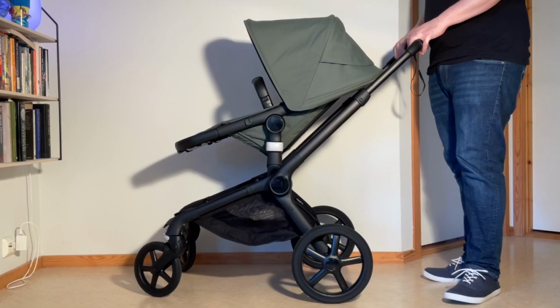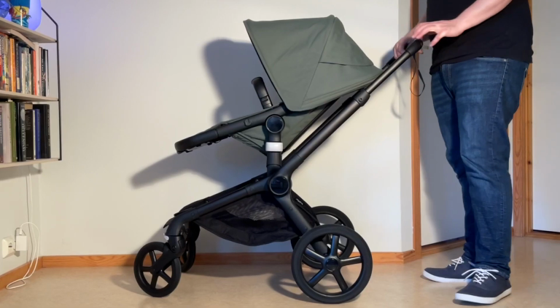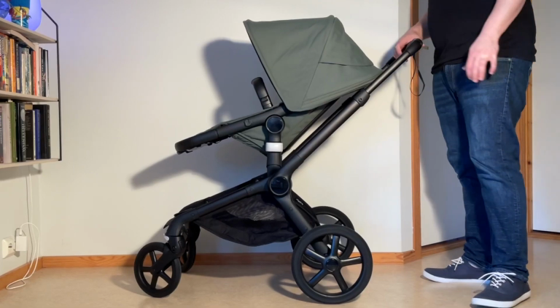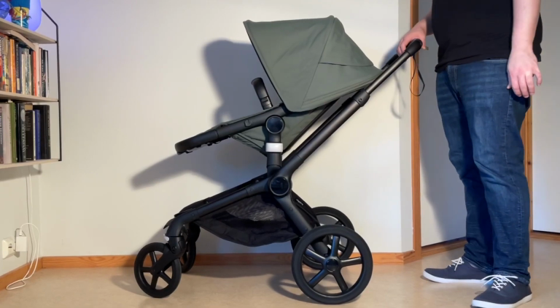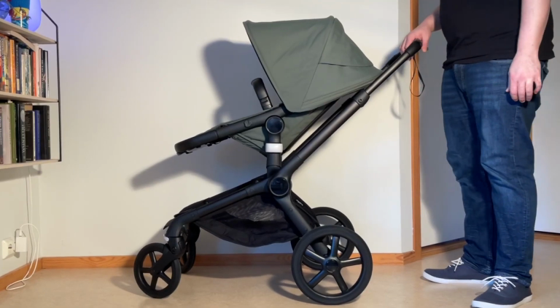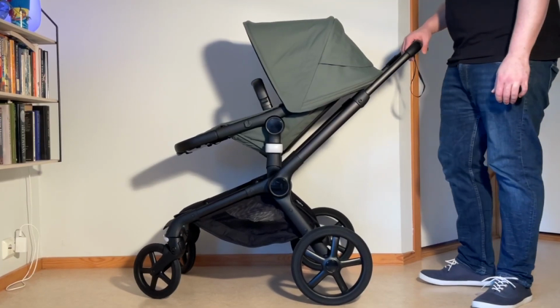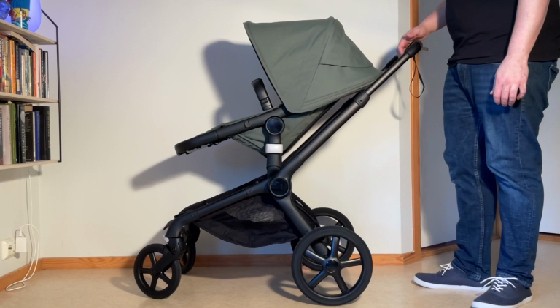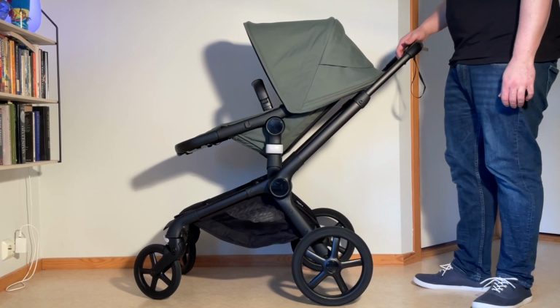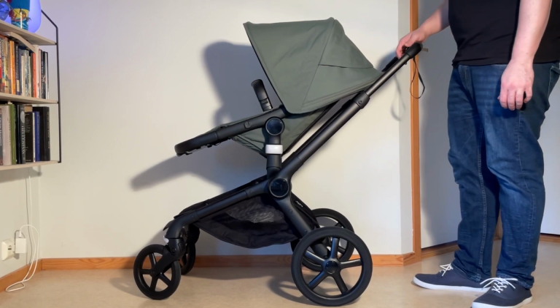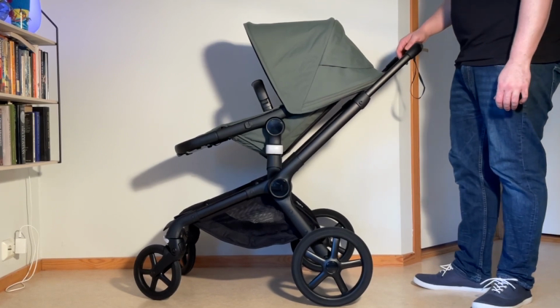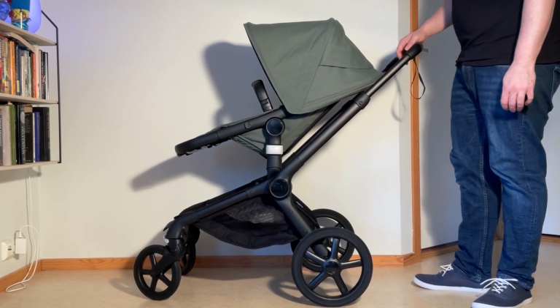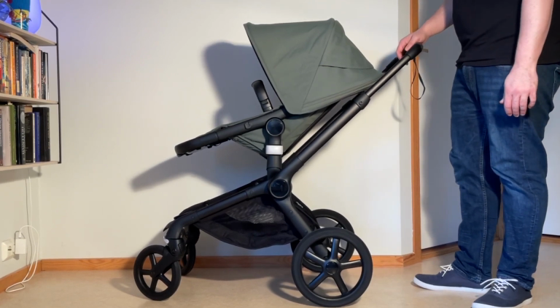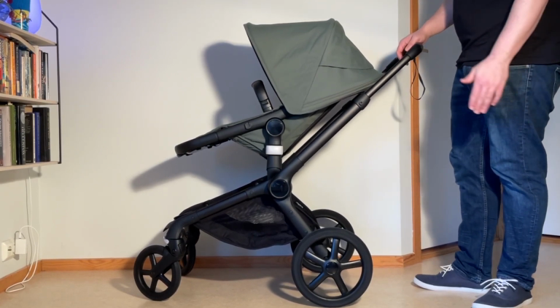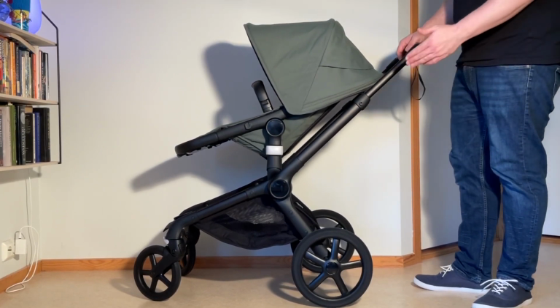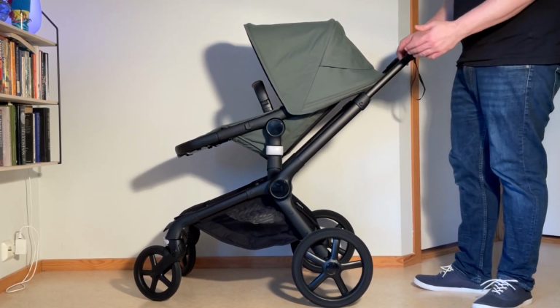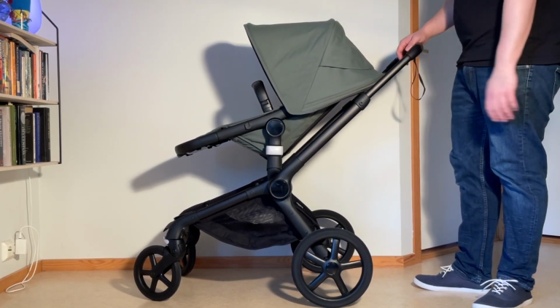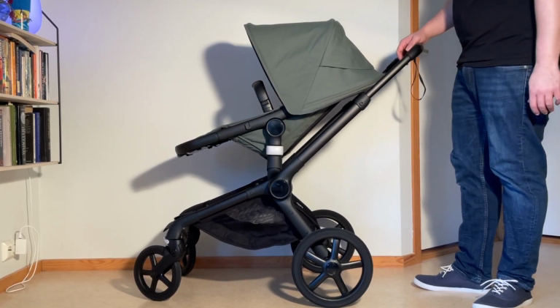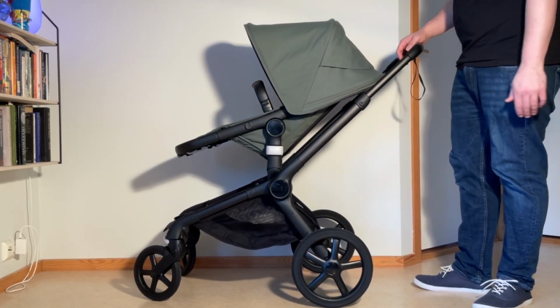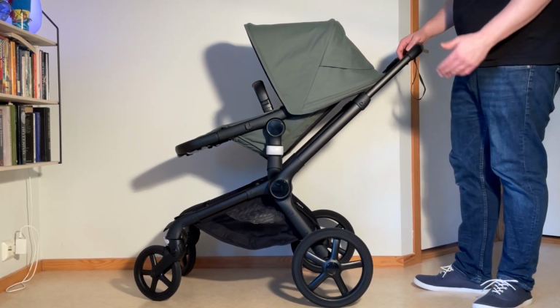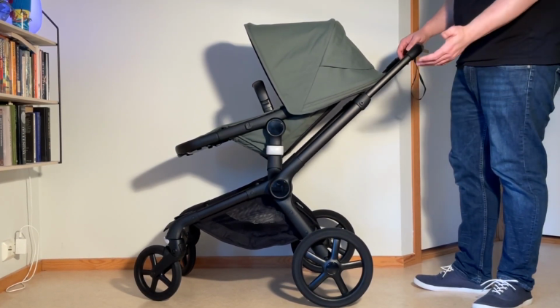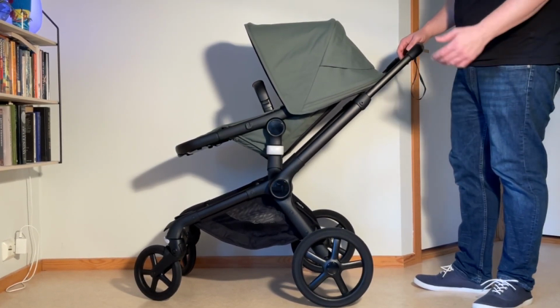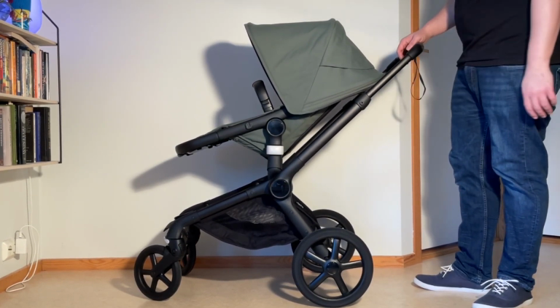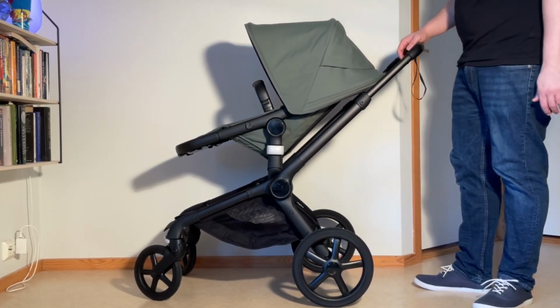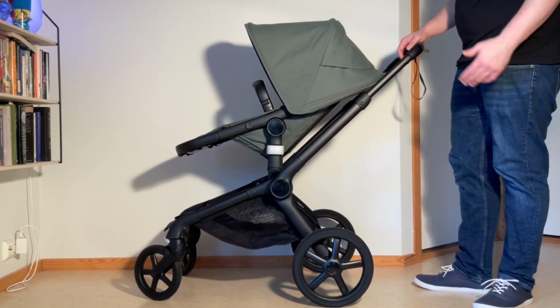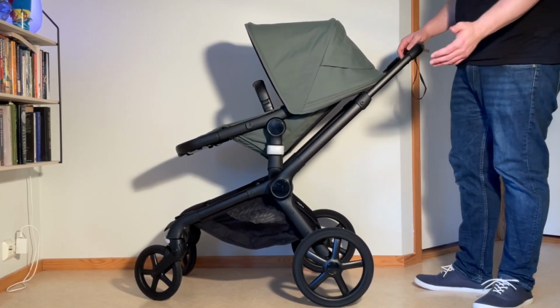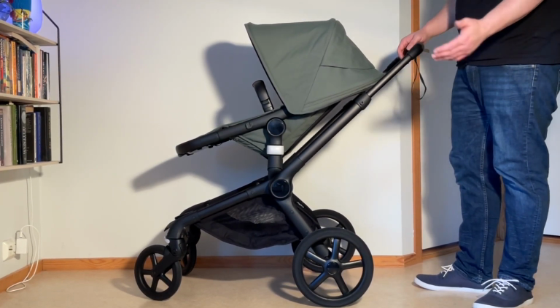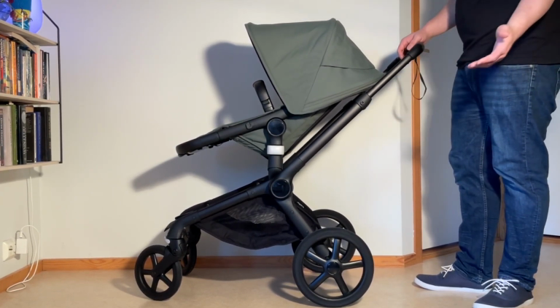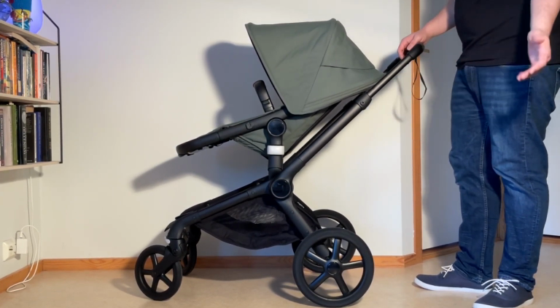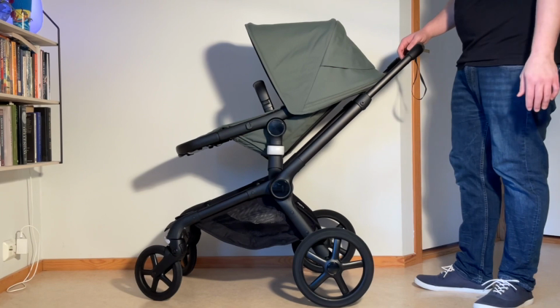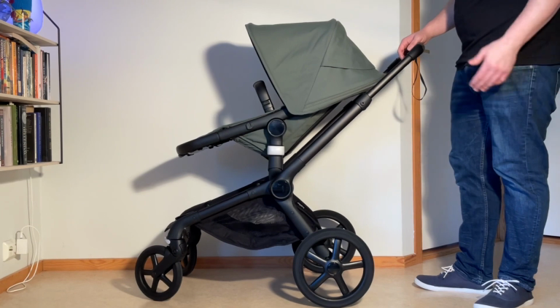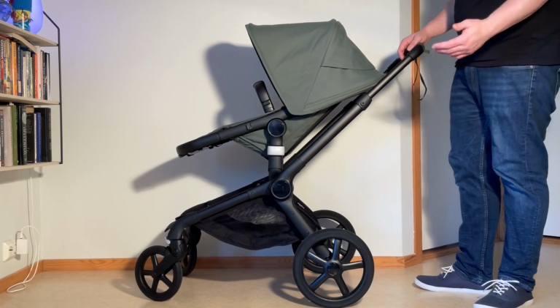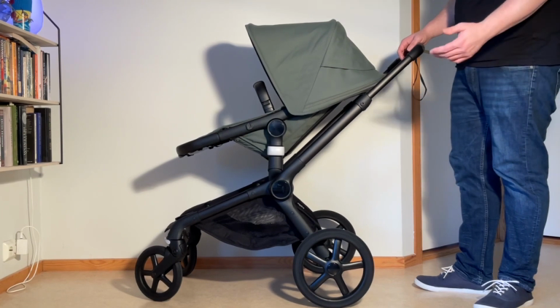This is a Bugaboo Fox 5, and today we're going to show you how to set up the two-wheel mode, which can be quite handy when you're on the beach dealing with sand or with snow.